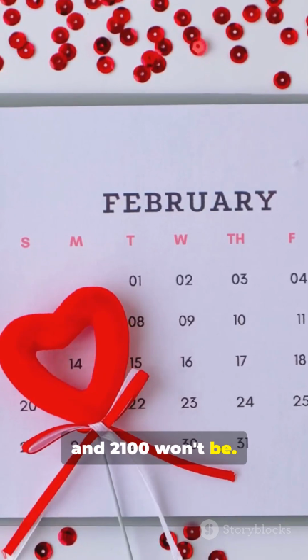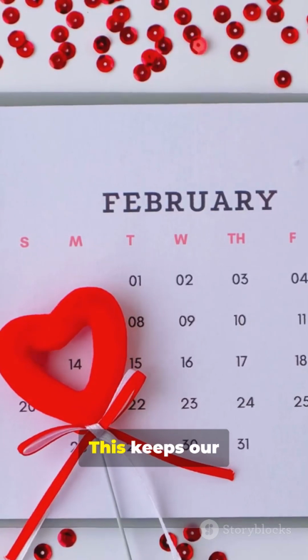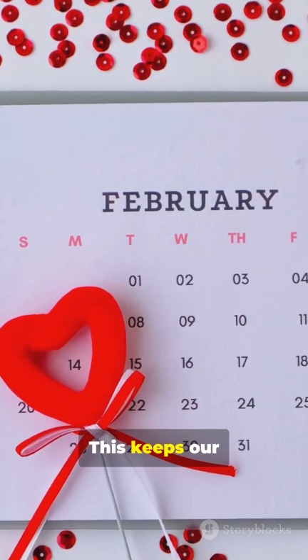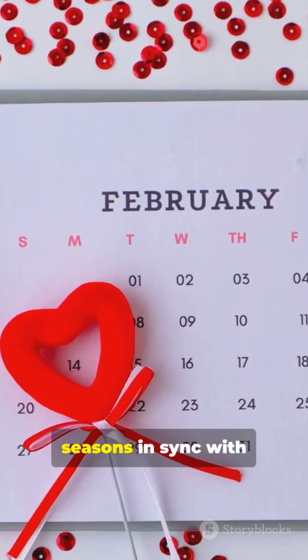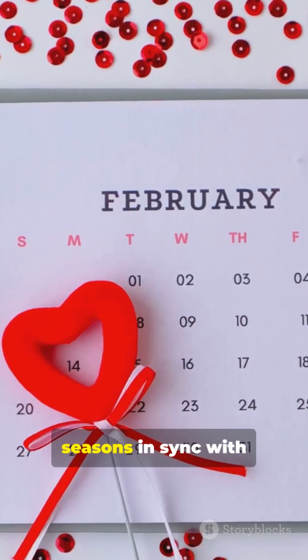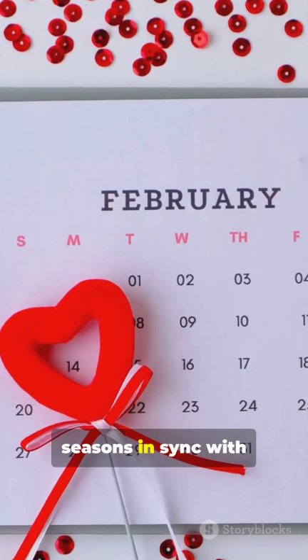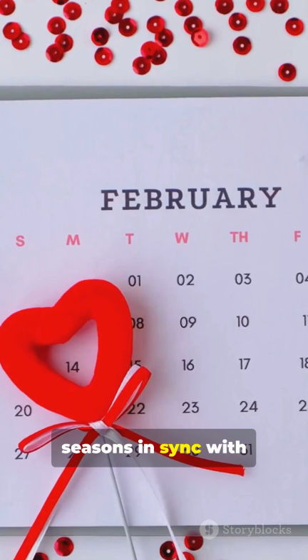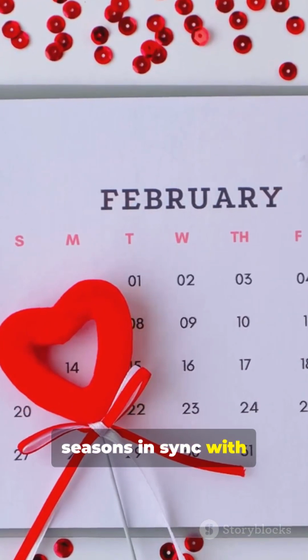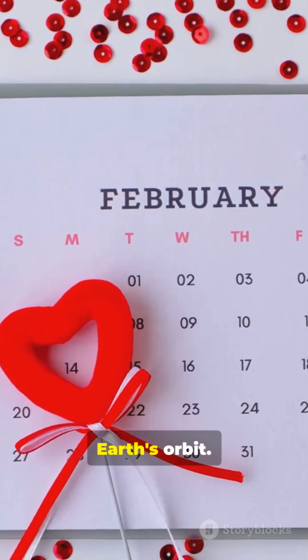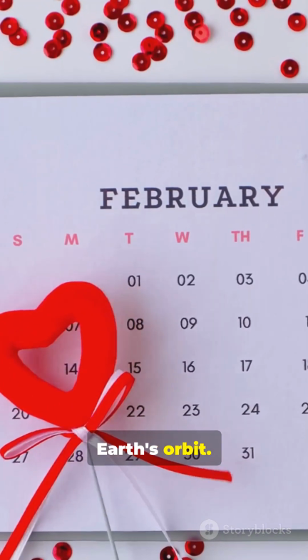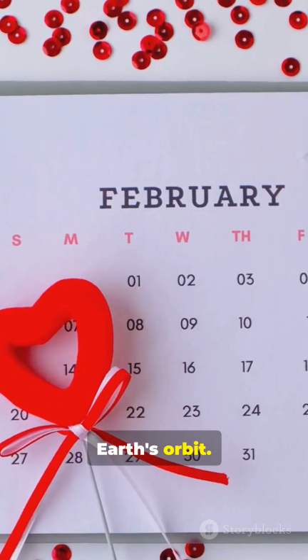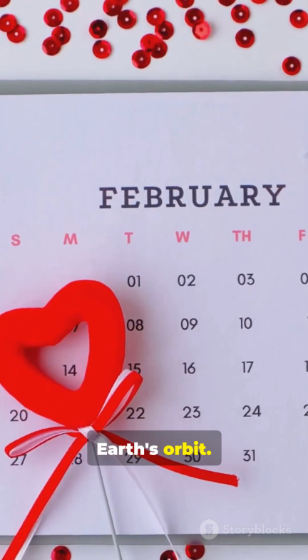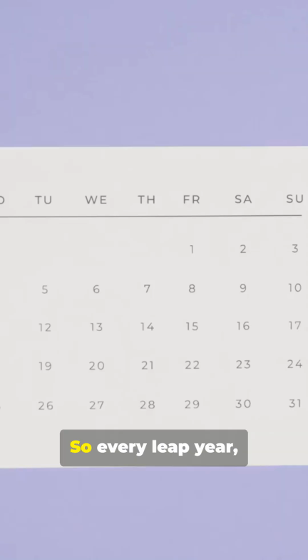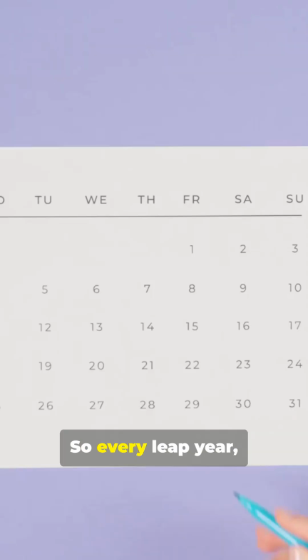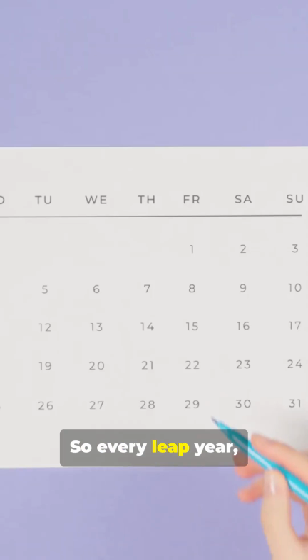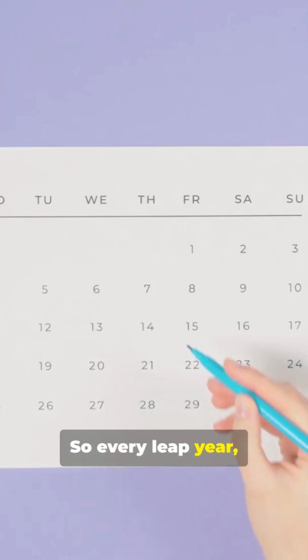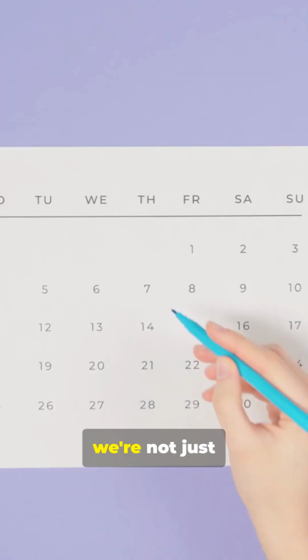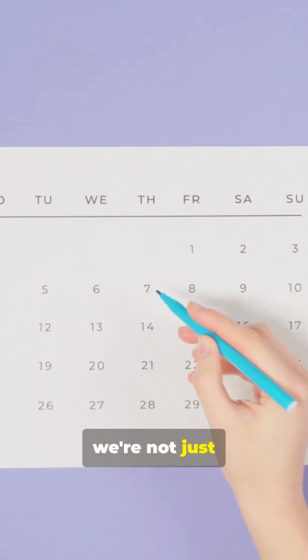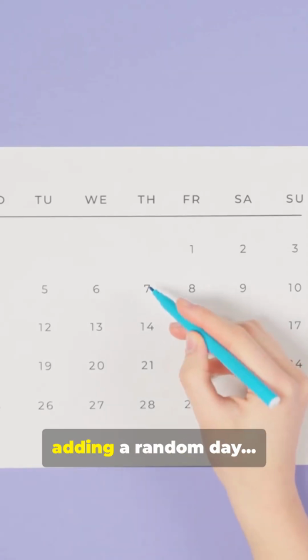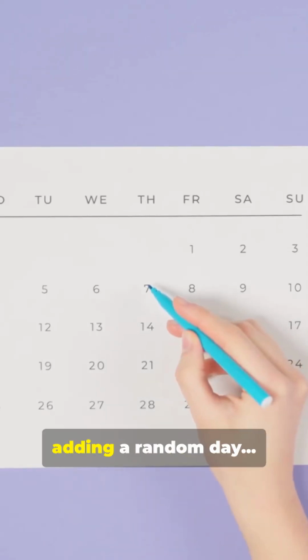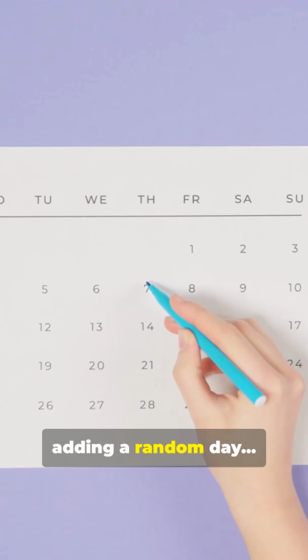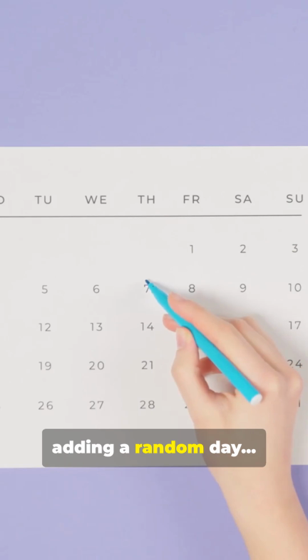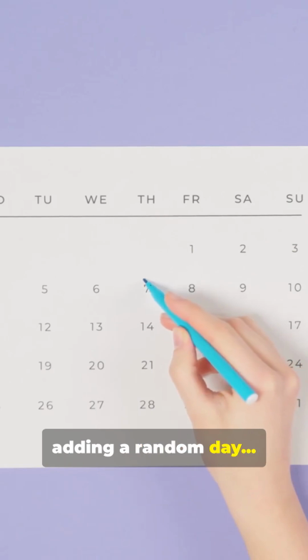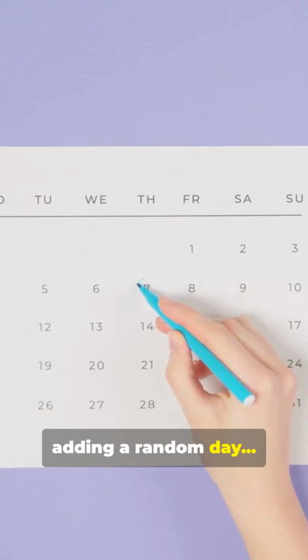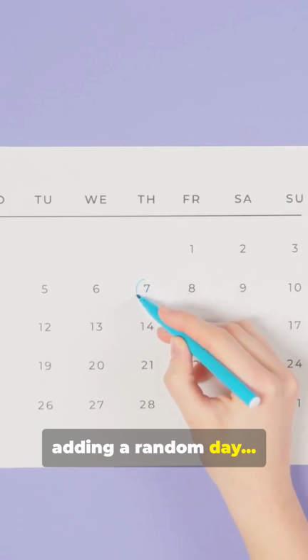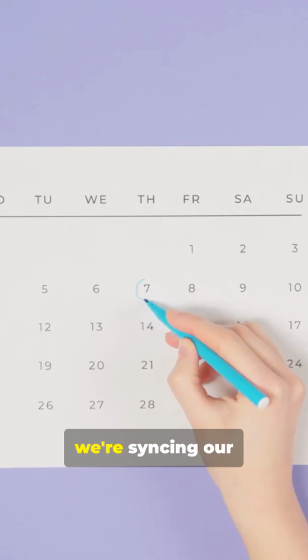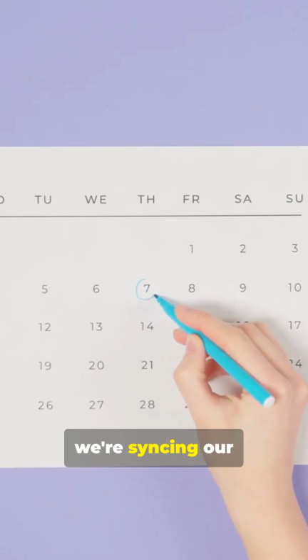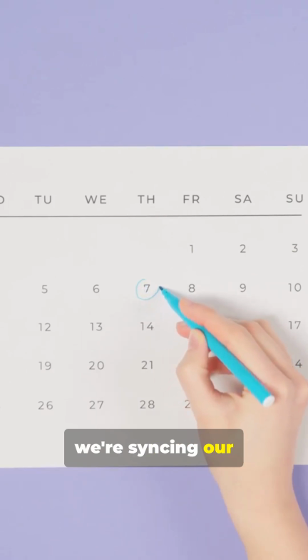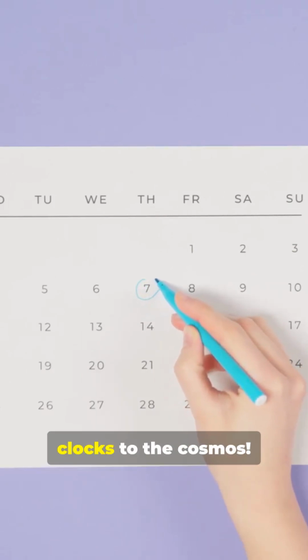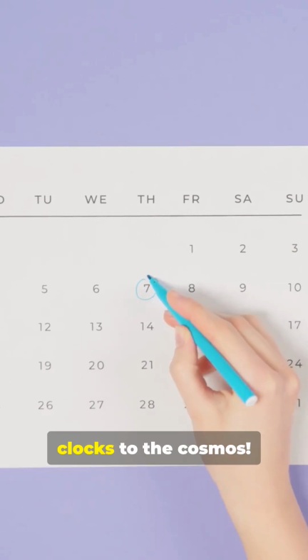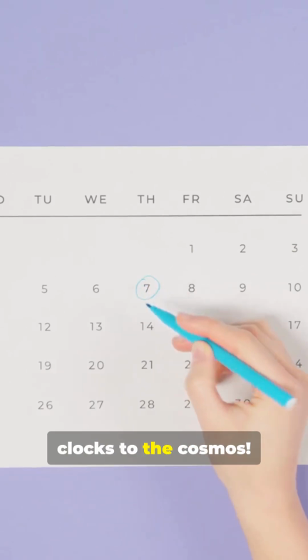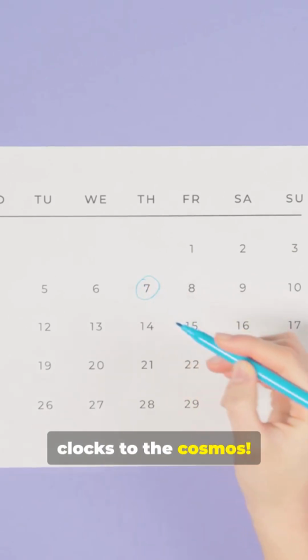This keeps our seasons in sync with Earth's orbit. So every leap year, we're not just adding a random day — we're syncing our clocks to the cosmos.